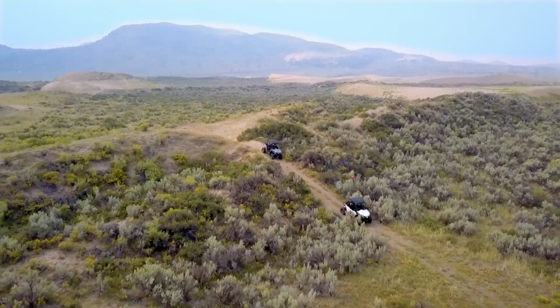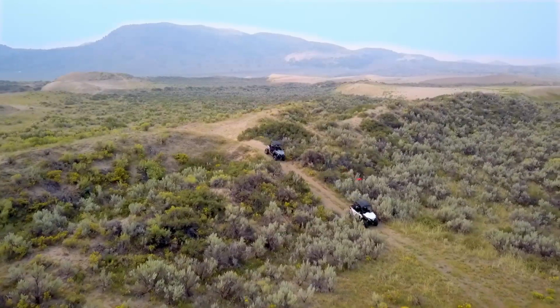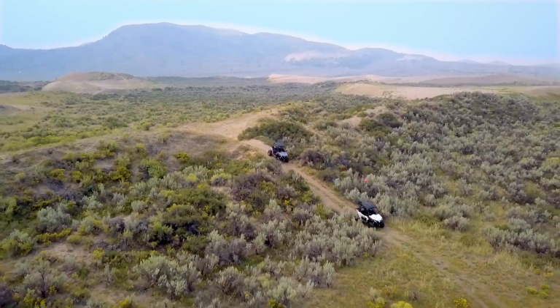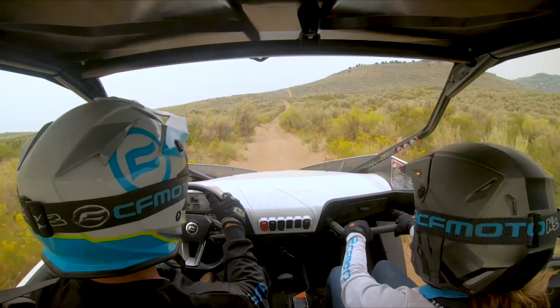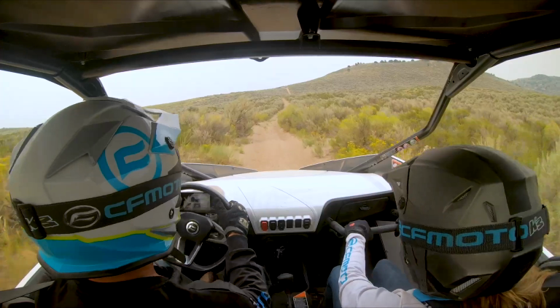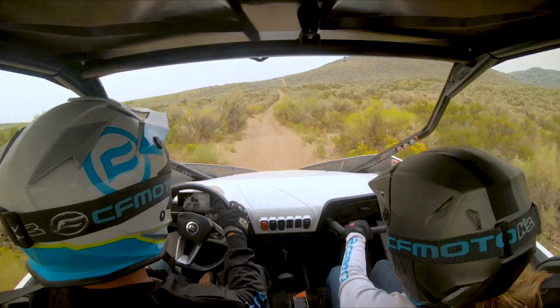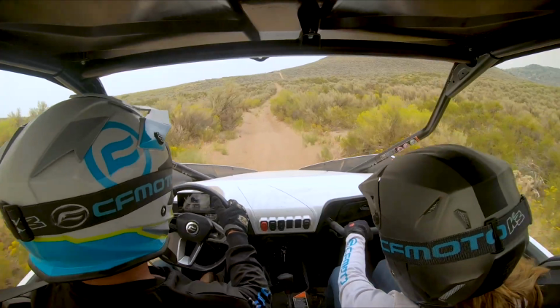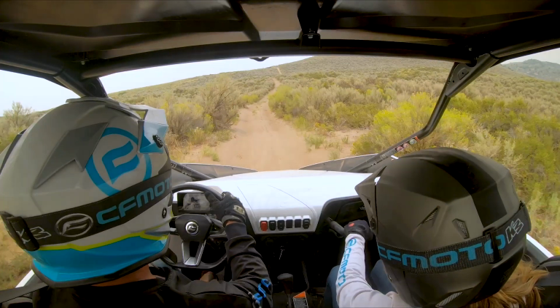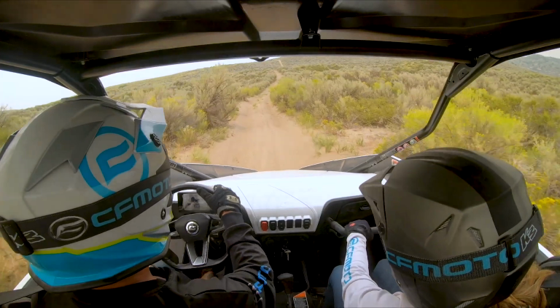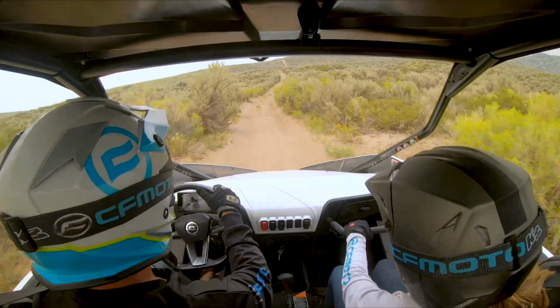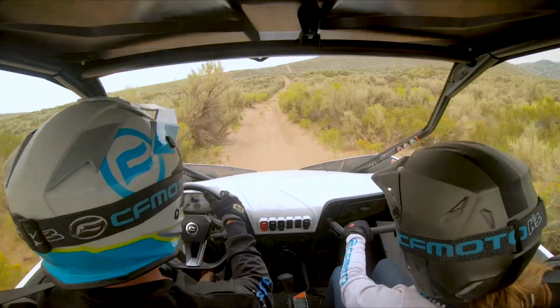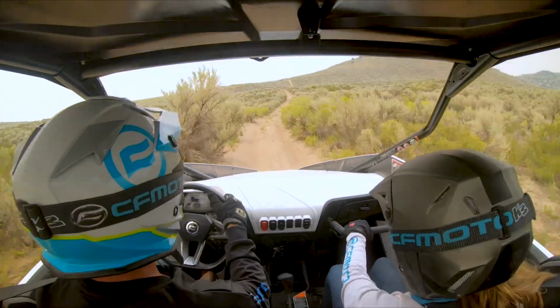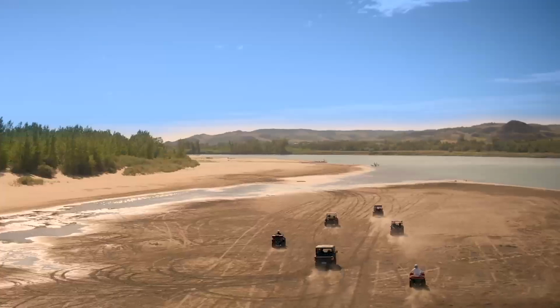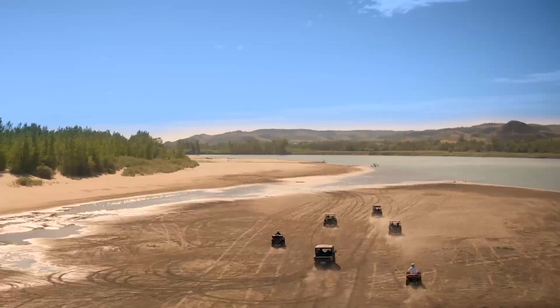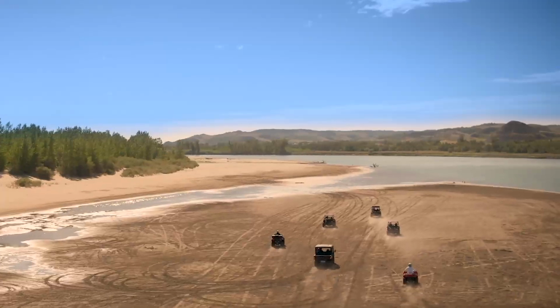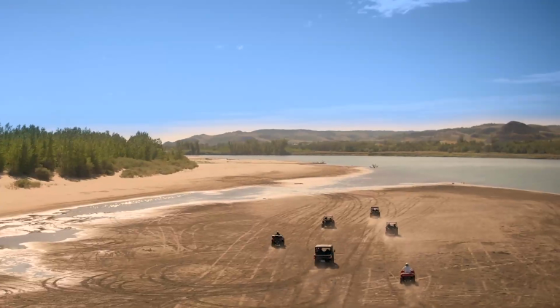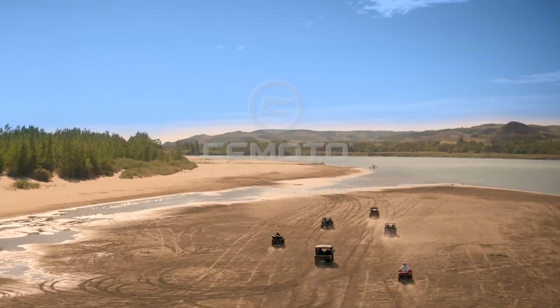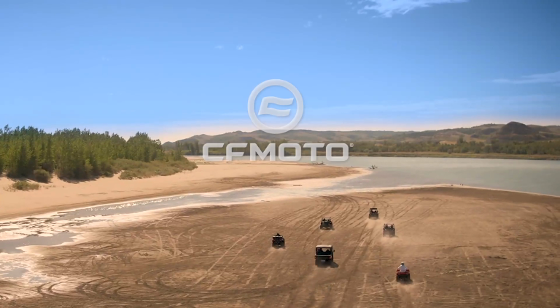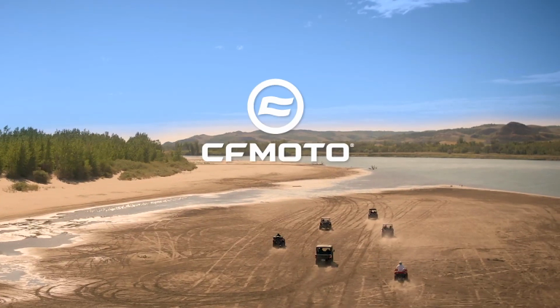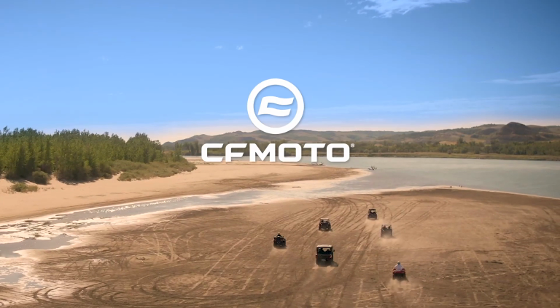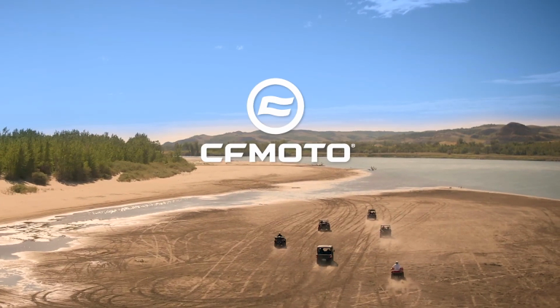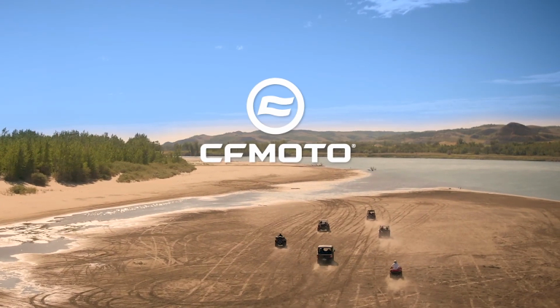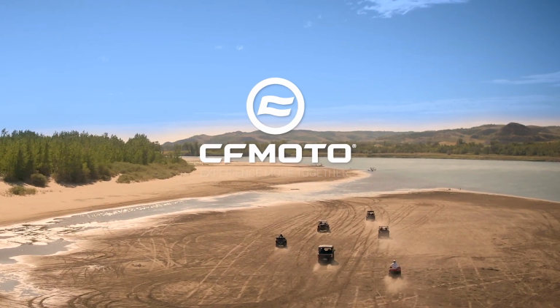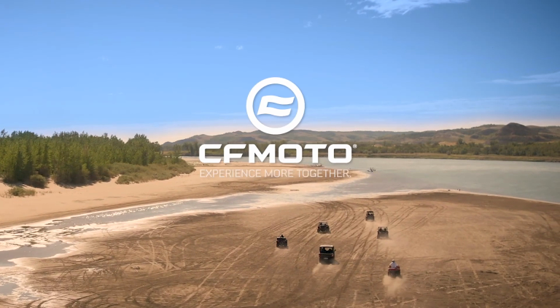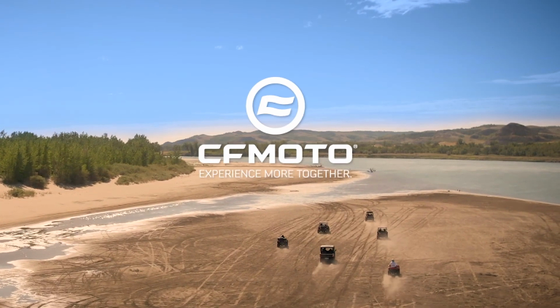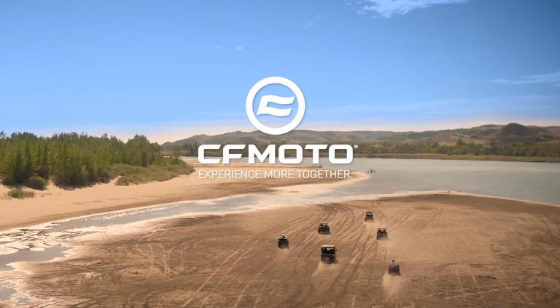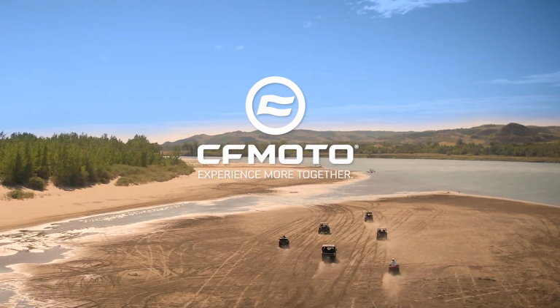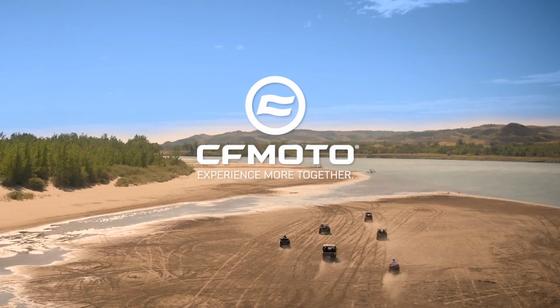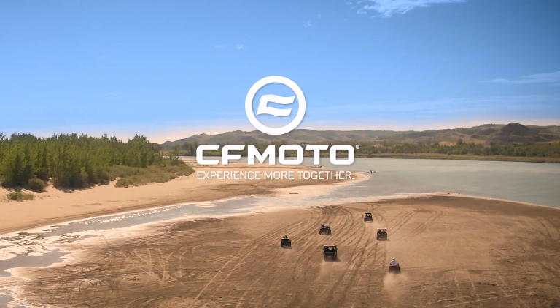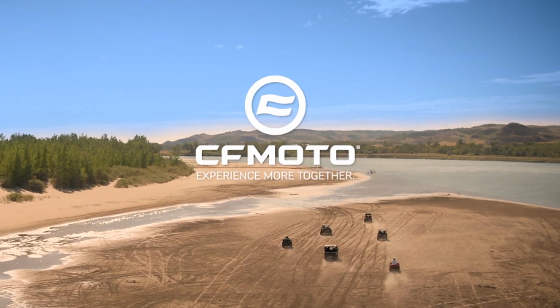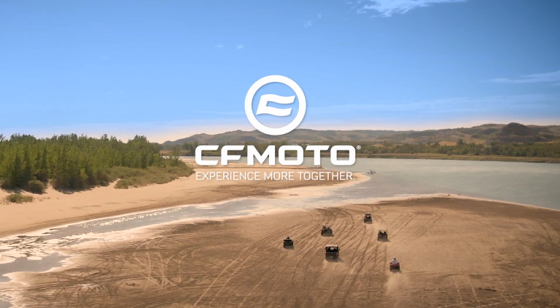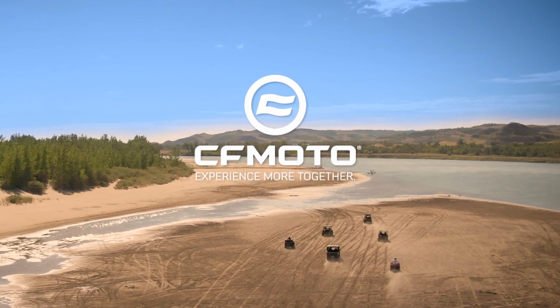Start your bold new adventure today. CFMoto — Experience more together.